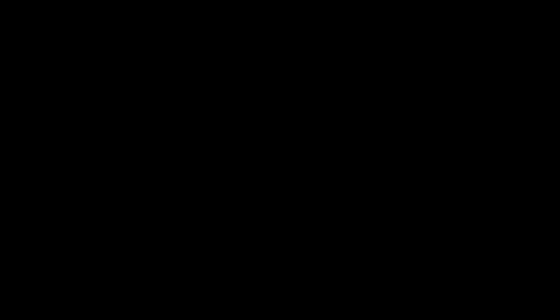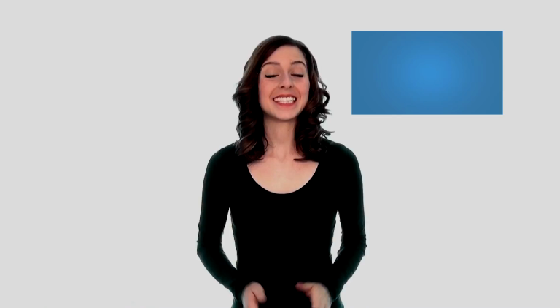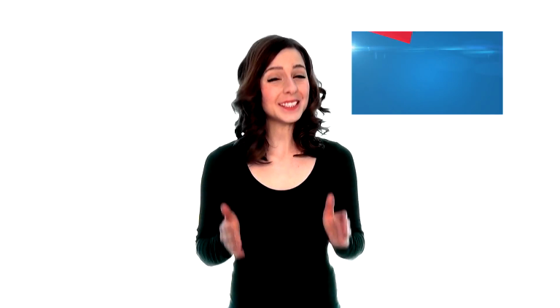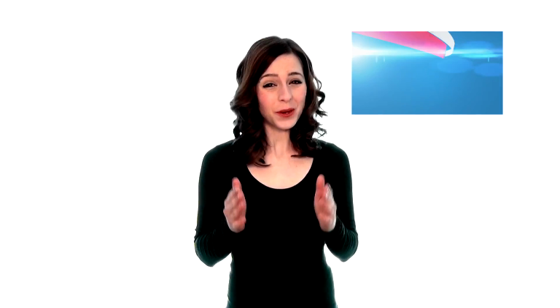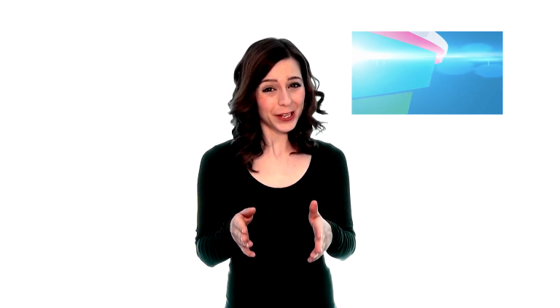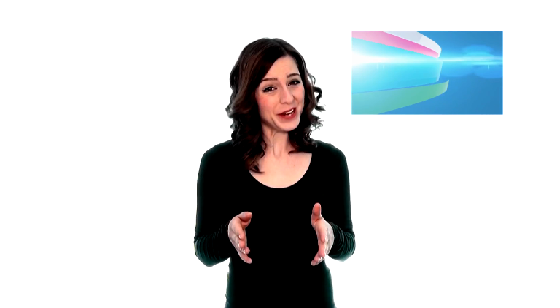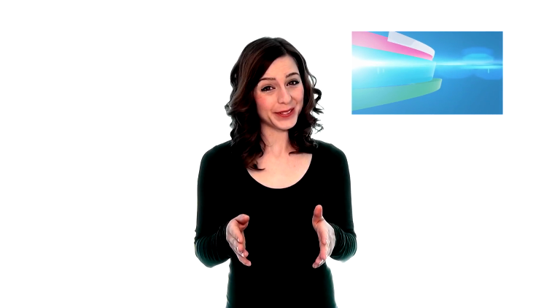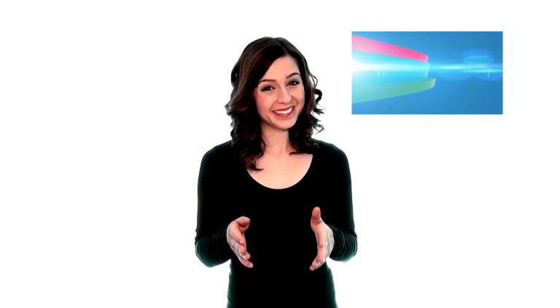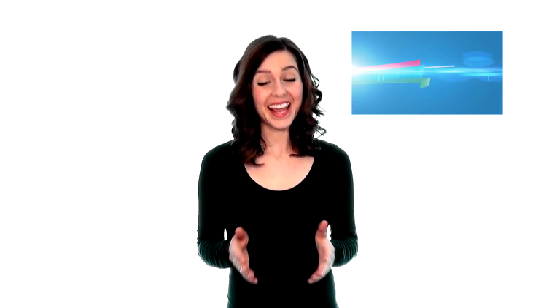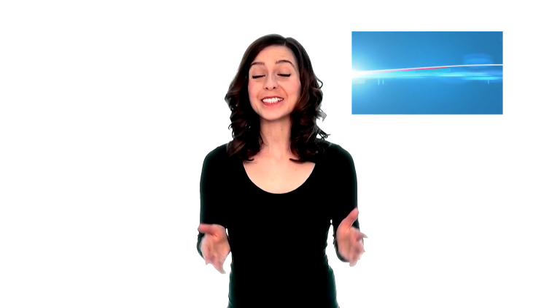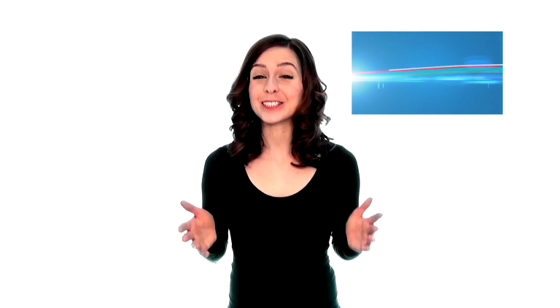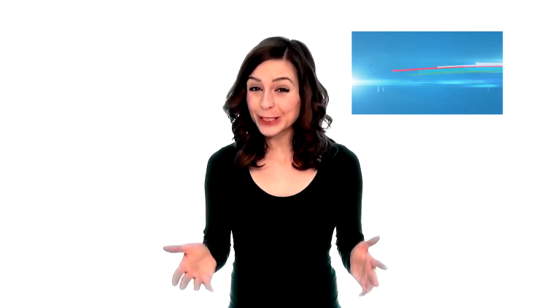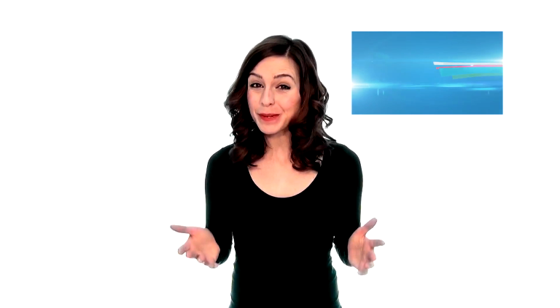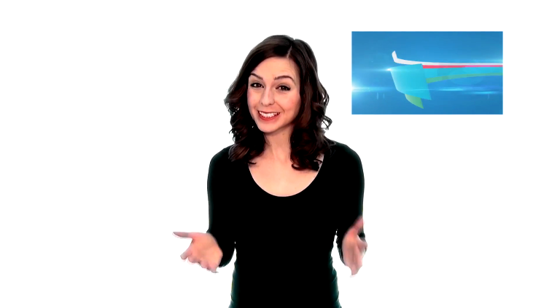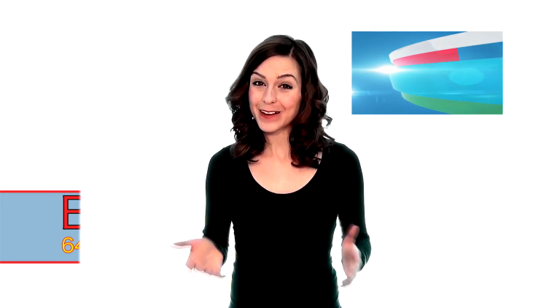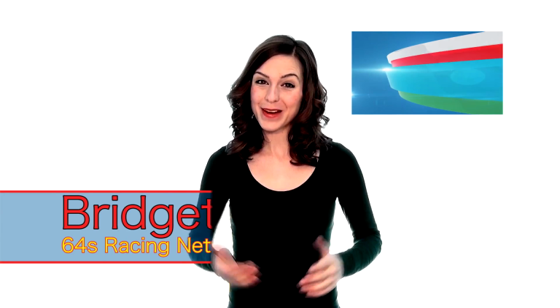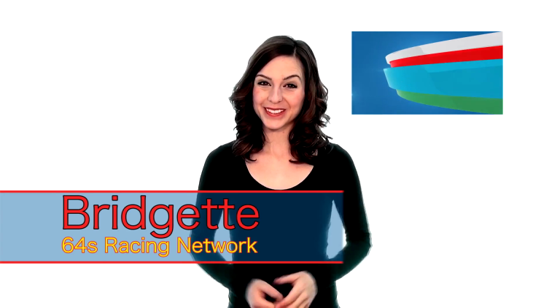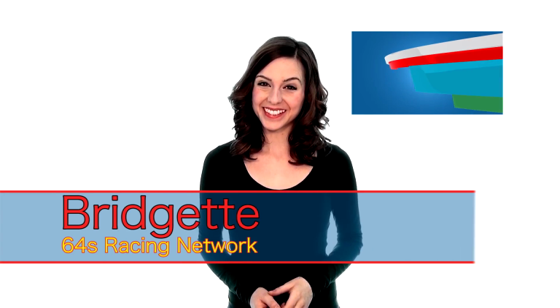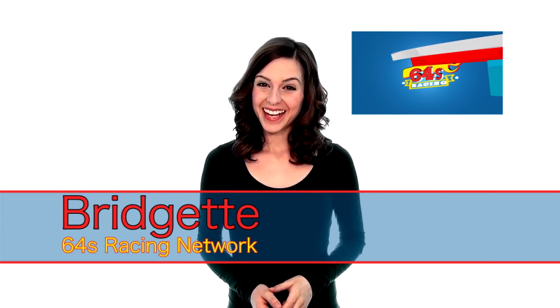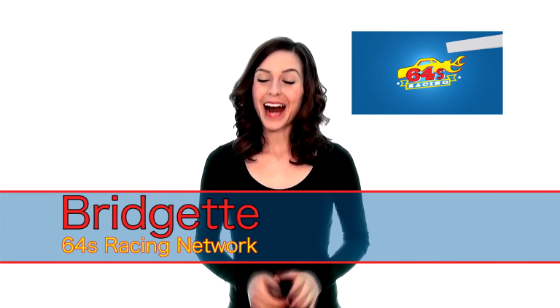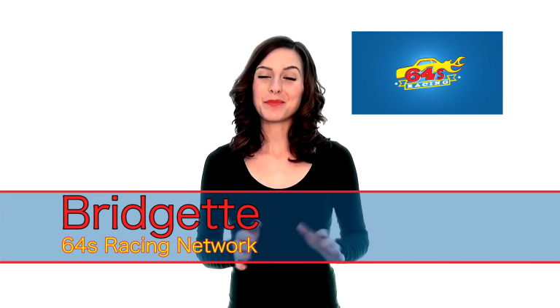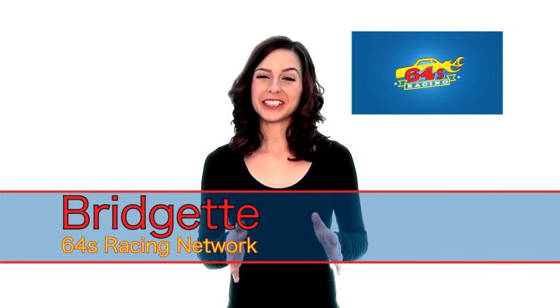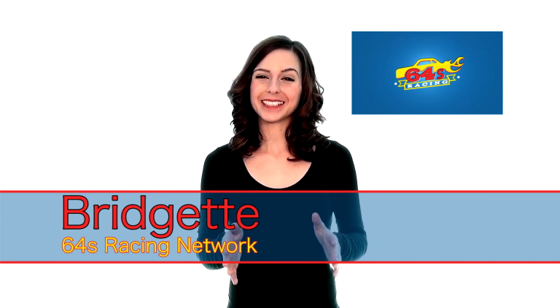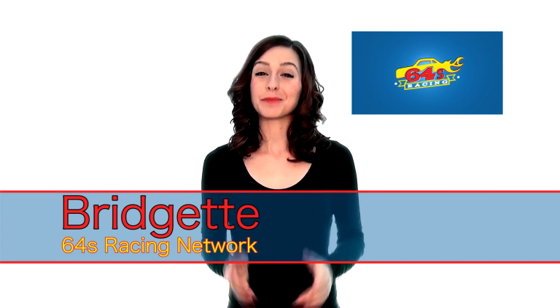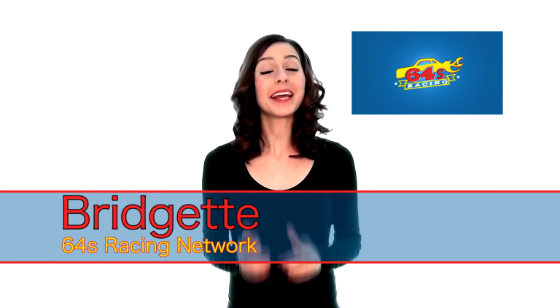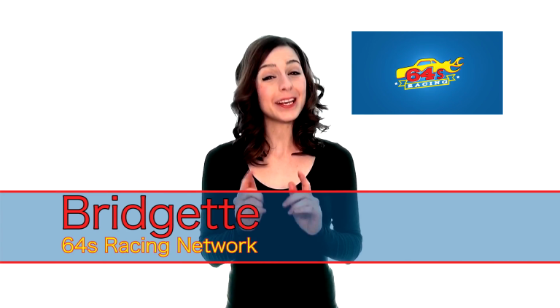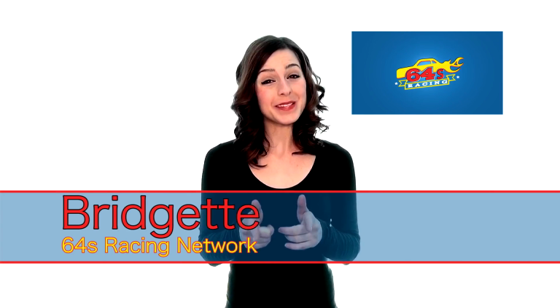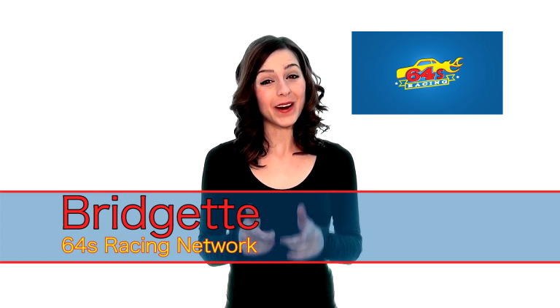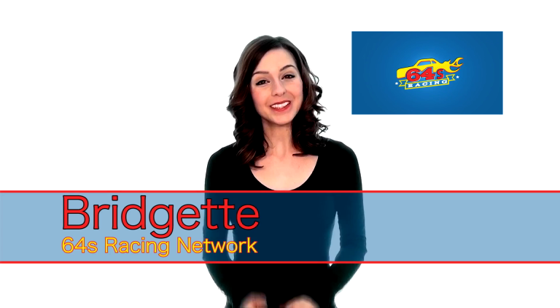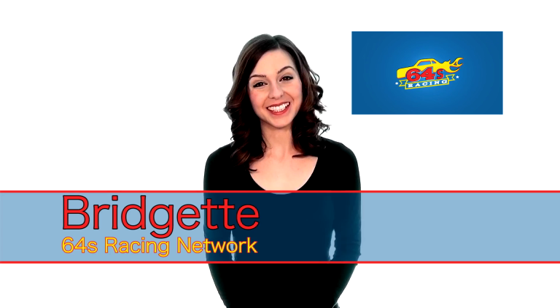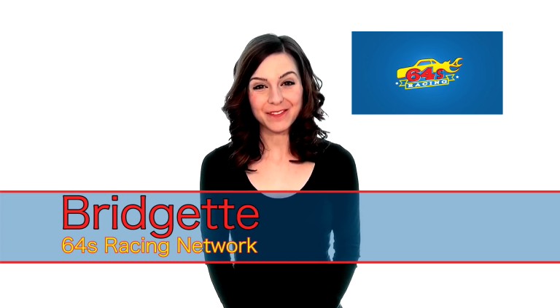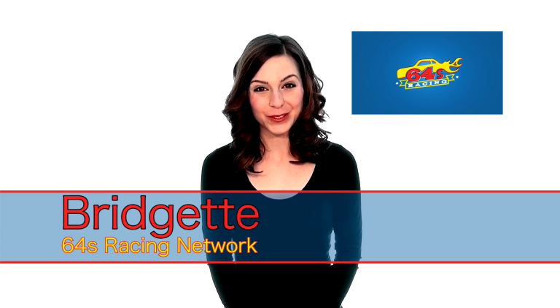Test what you know in super slow-mo. I'm Bridget, bringing you the Hot 64.